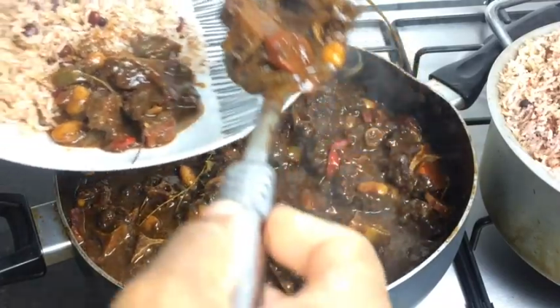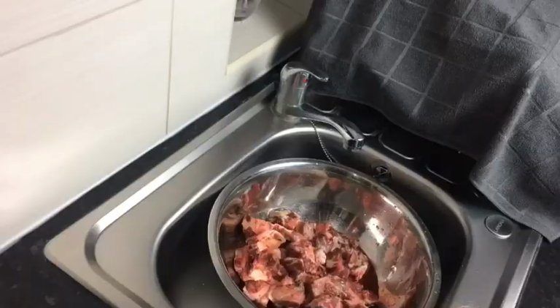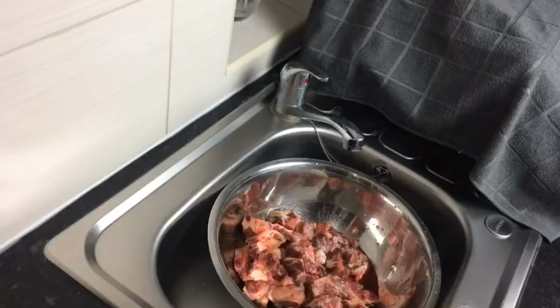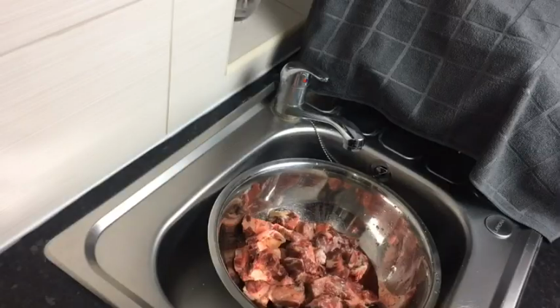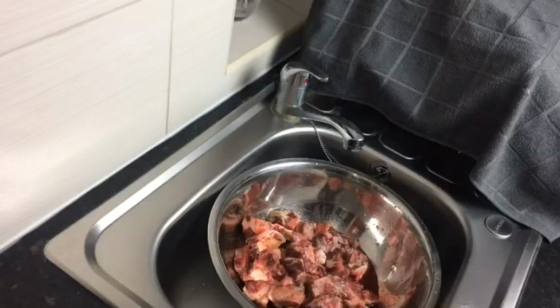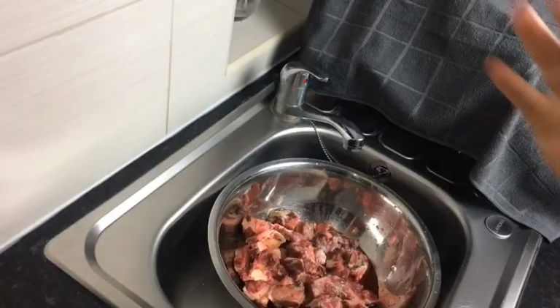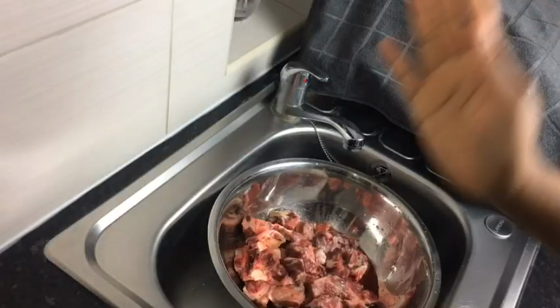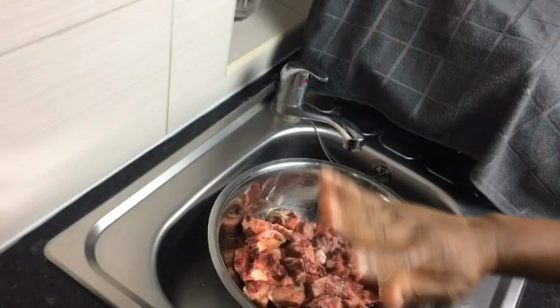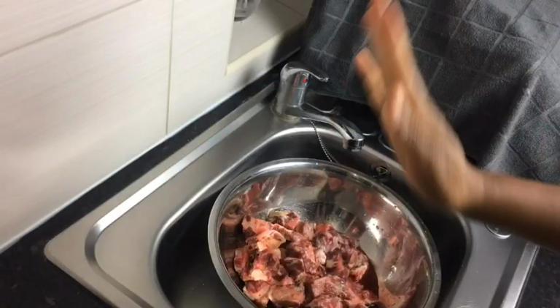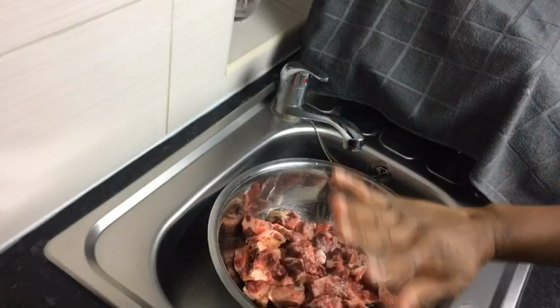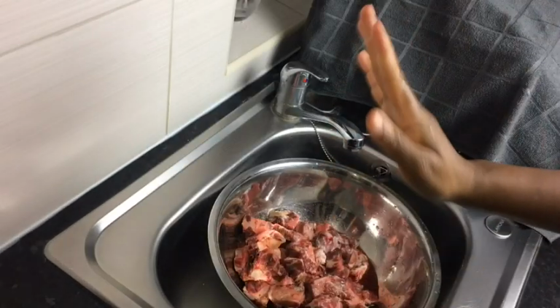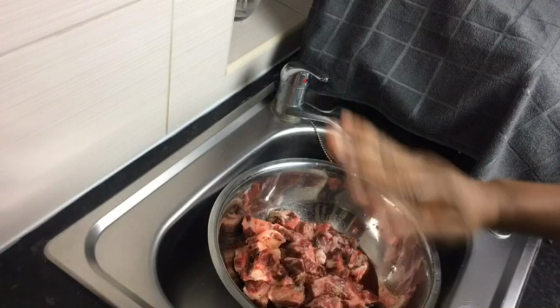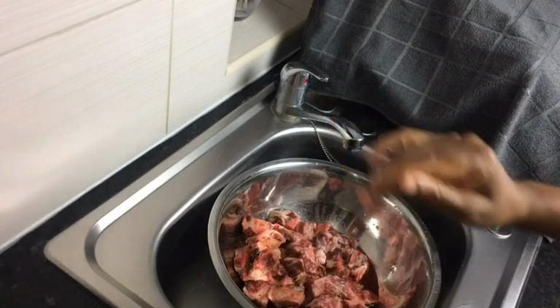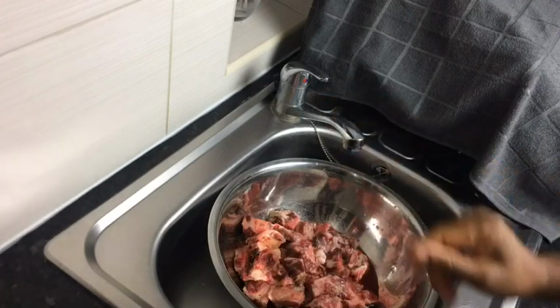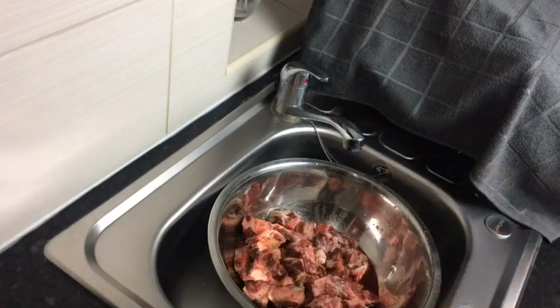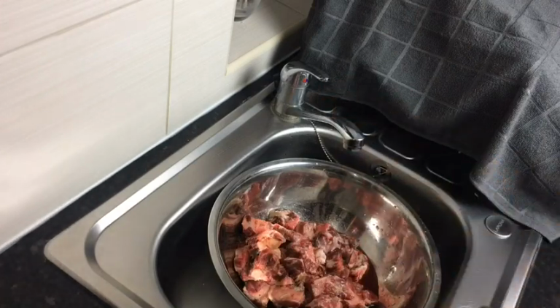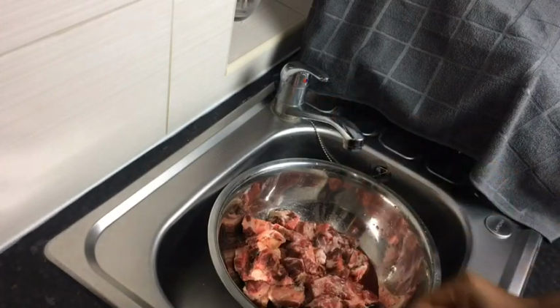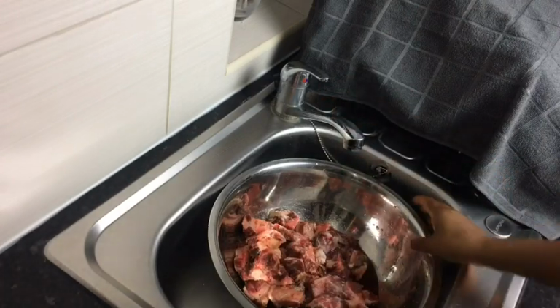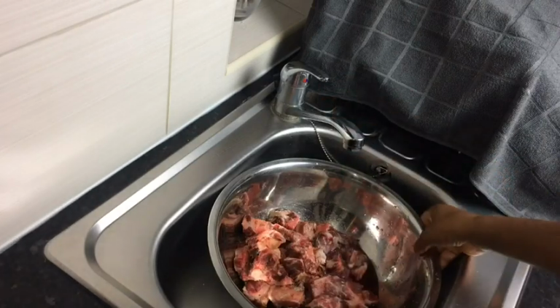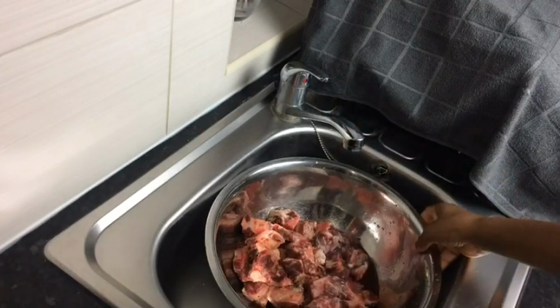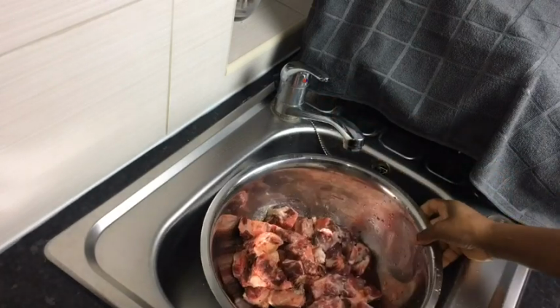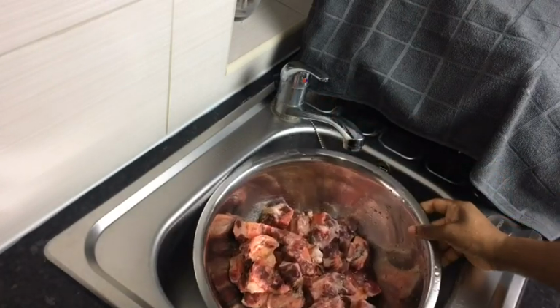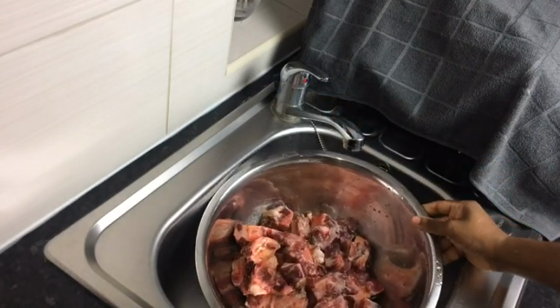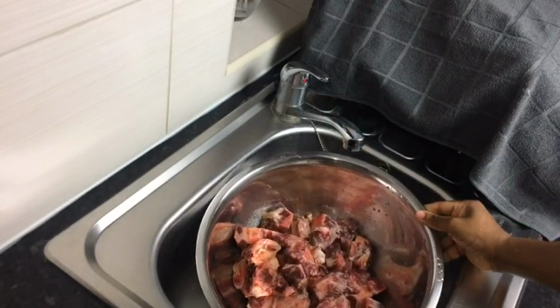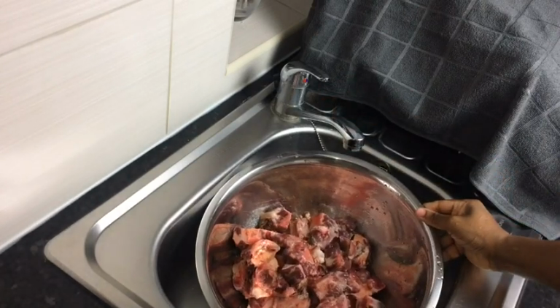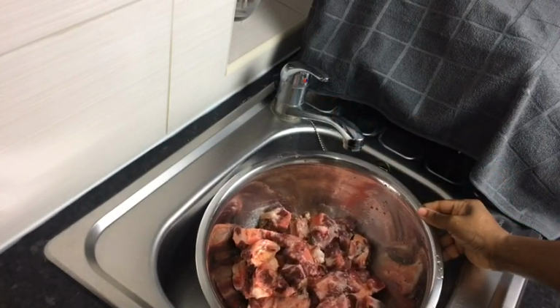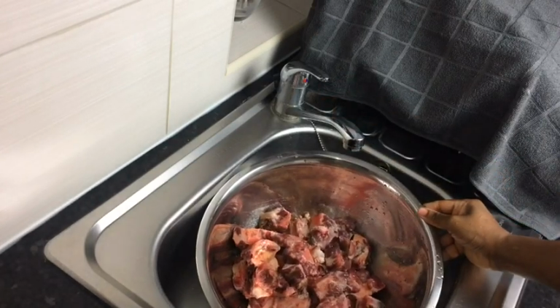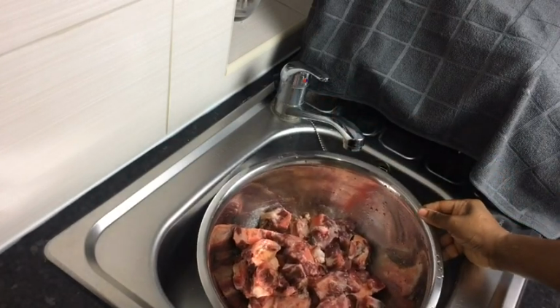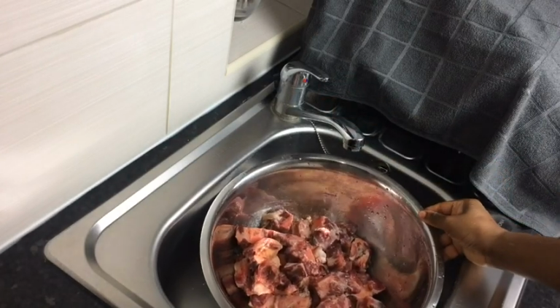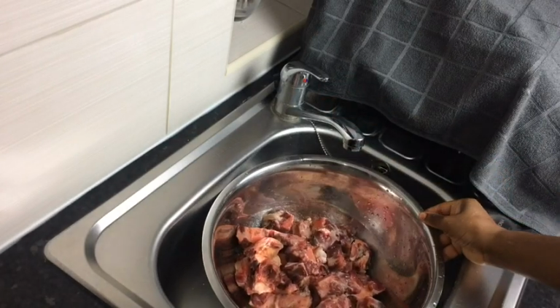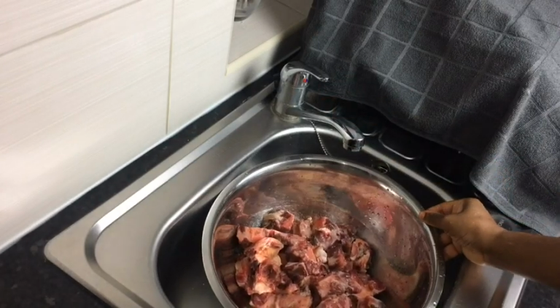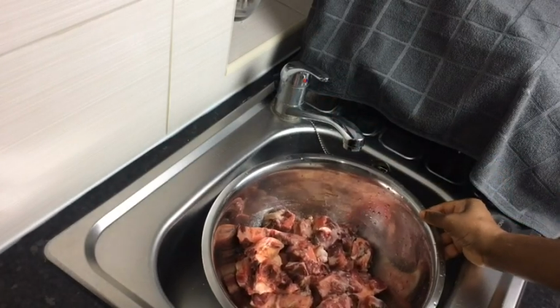Hi guys, this is Jodie cooking, welcome back to my channel.